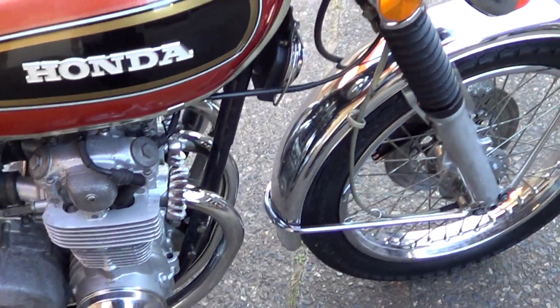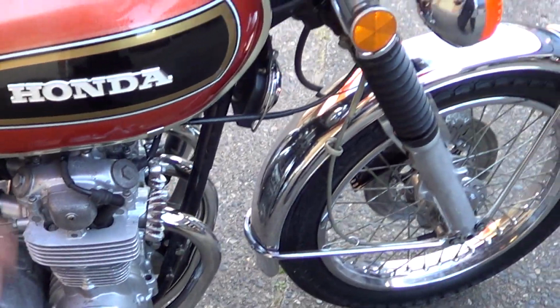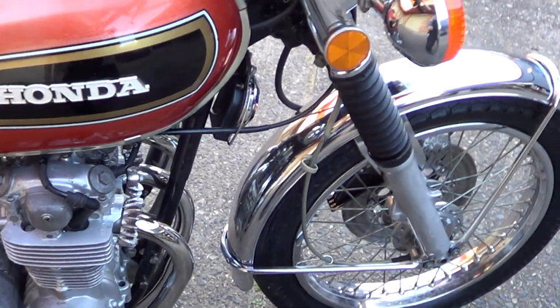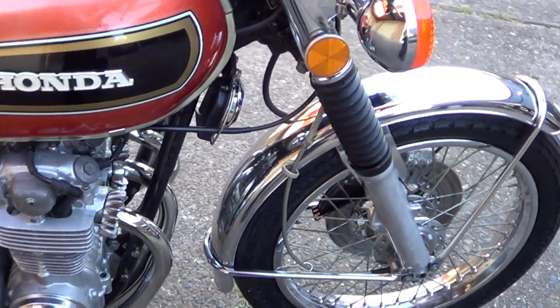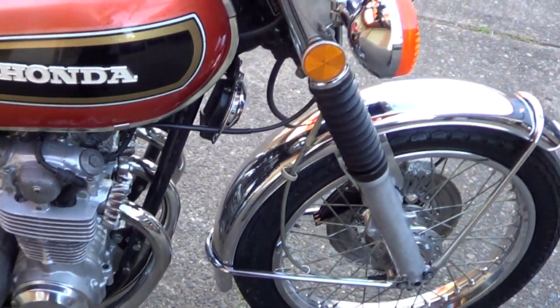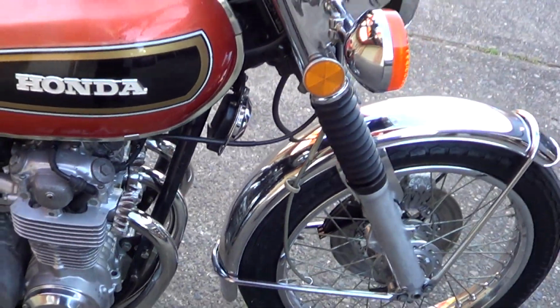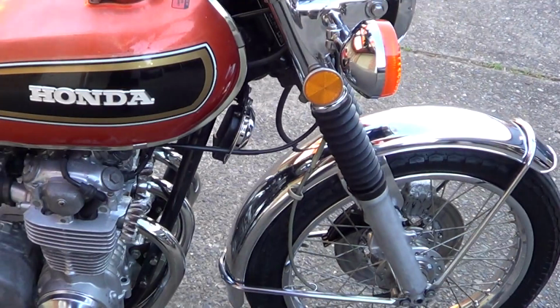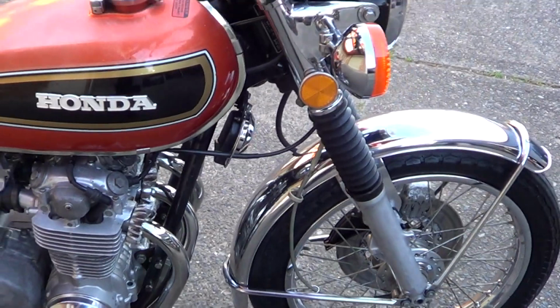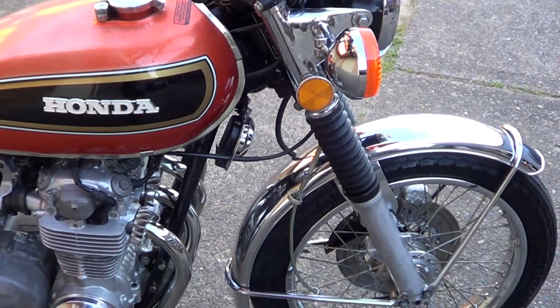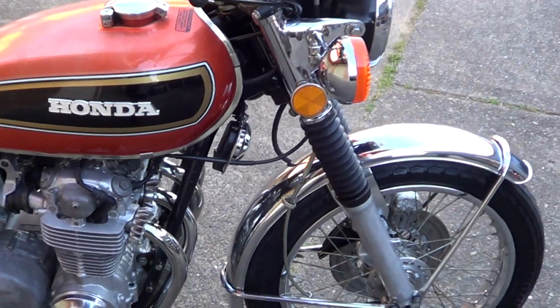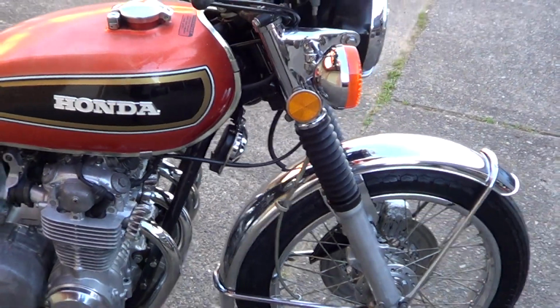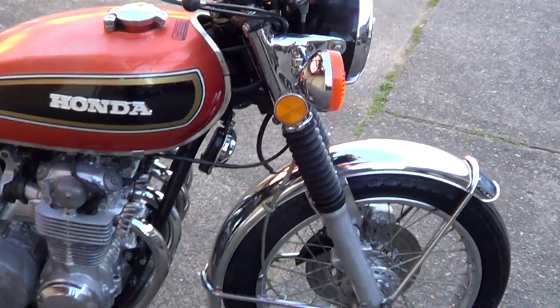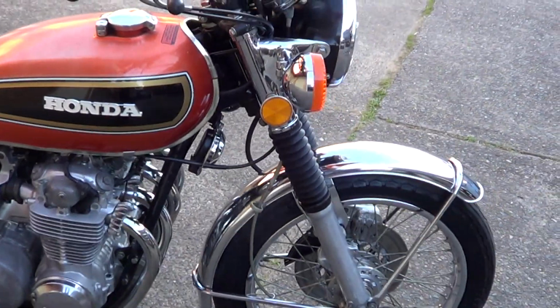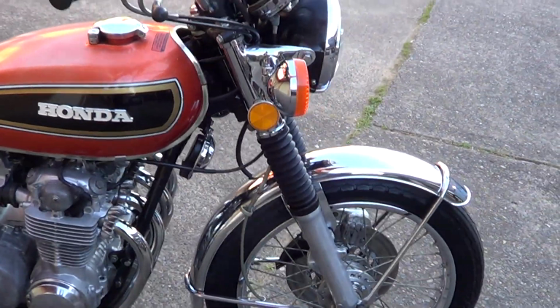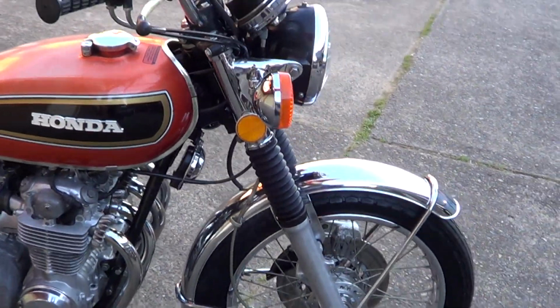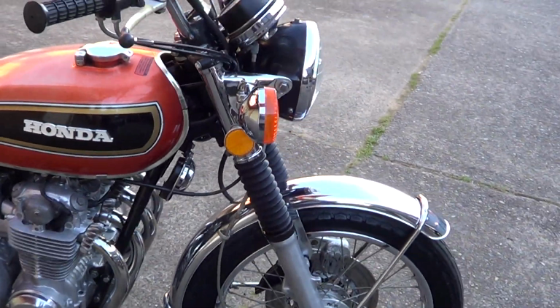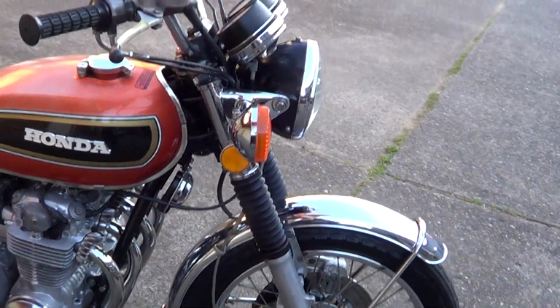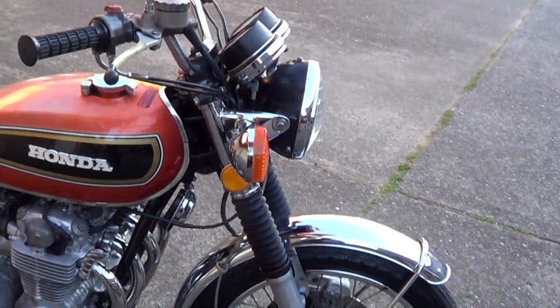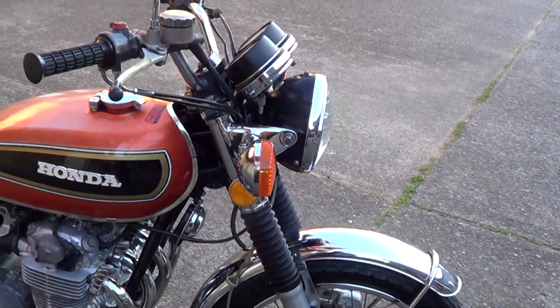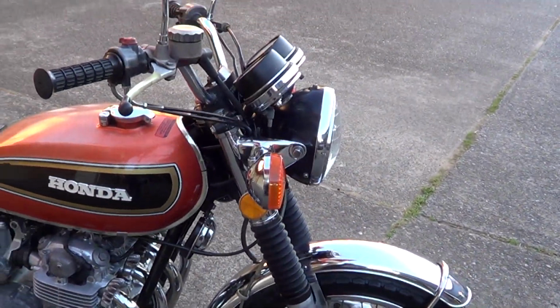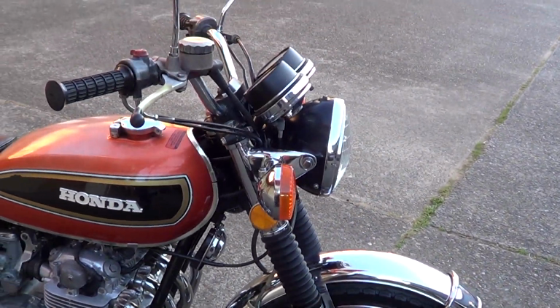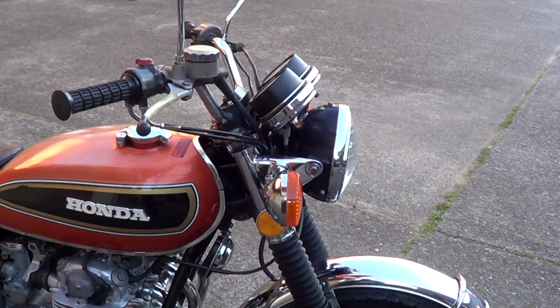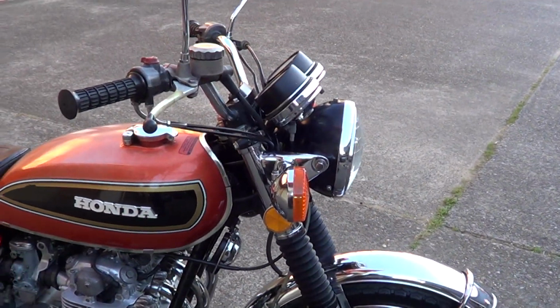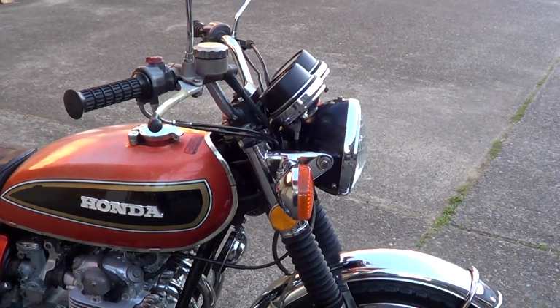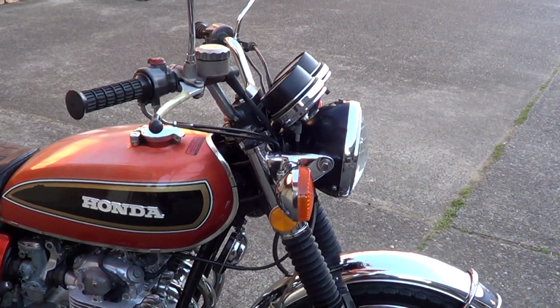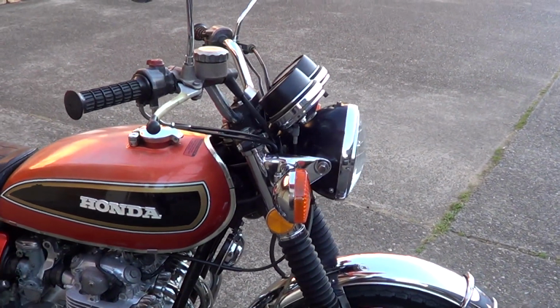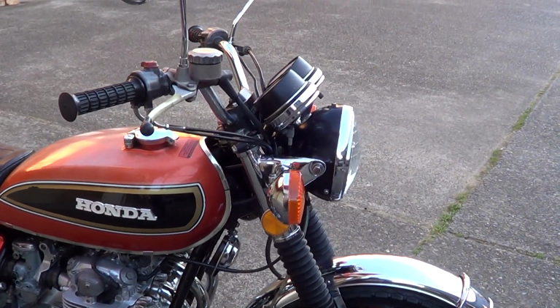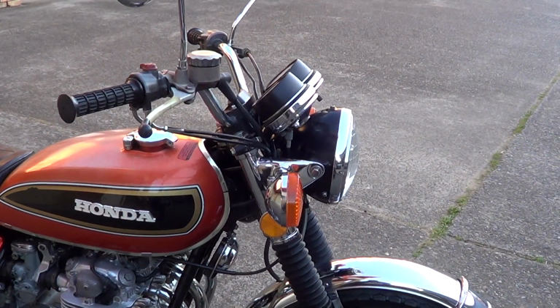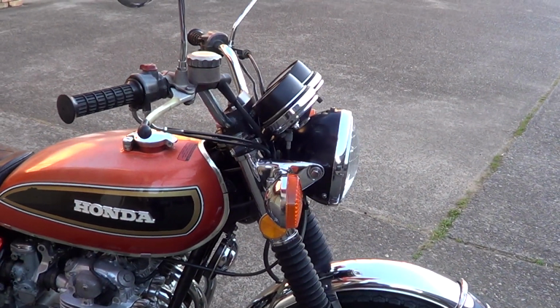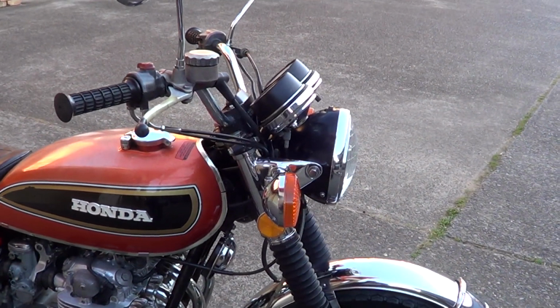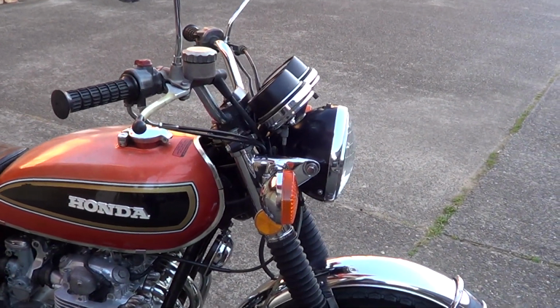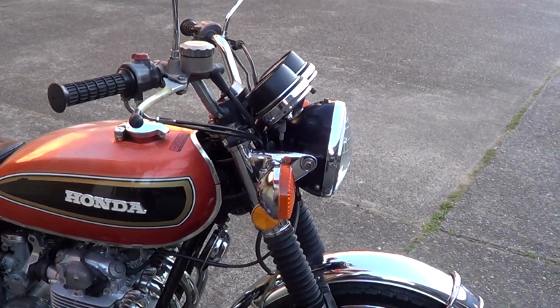G'day, it's Rob here from North Coast Moto Classics, got a 1975 Honda CB550.